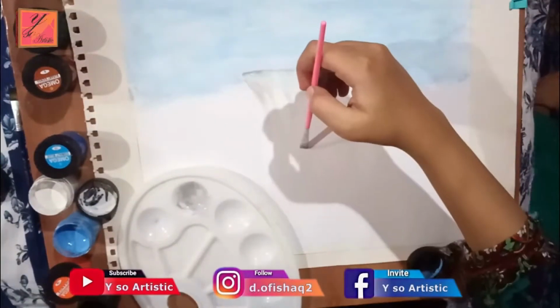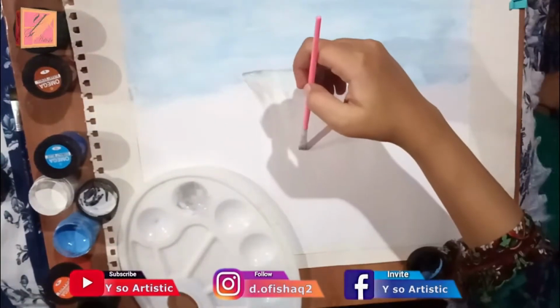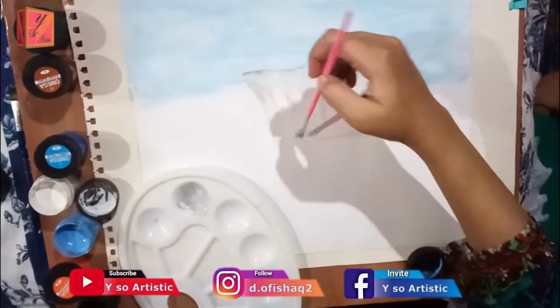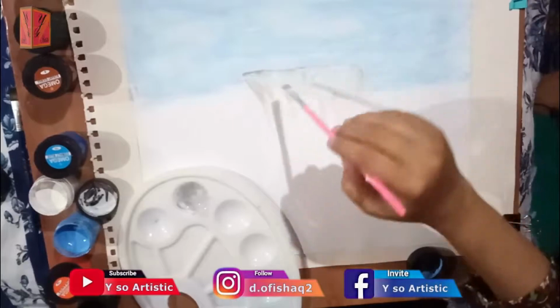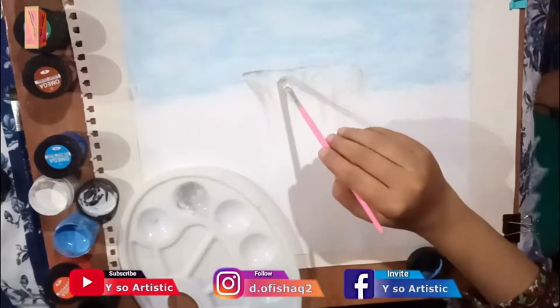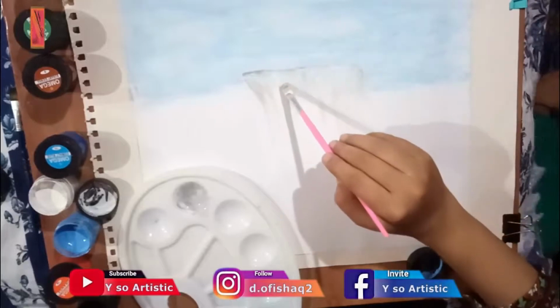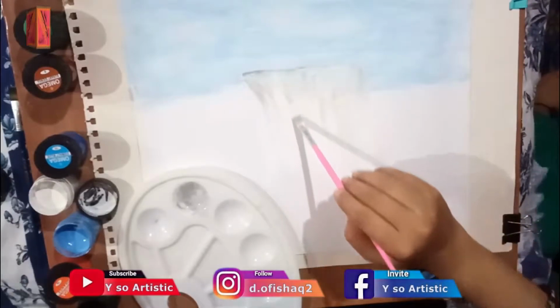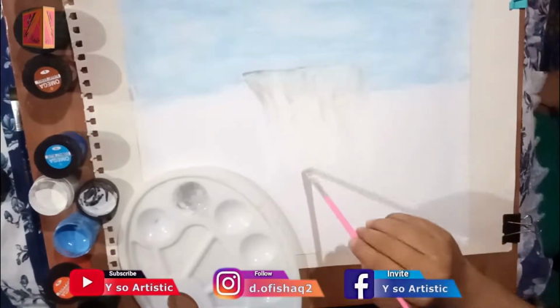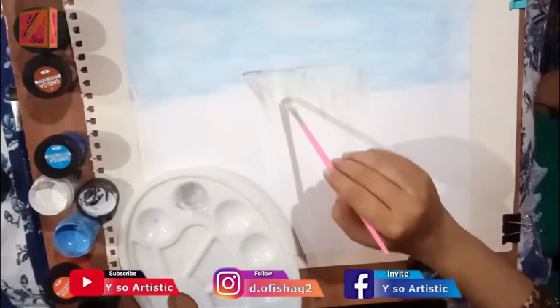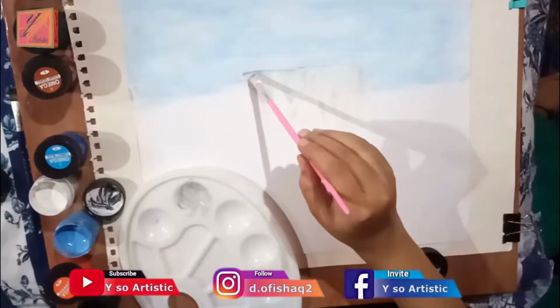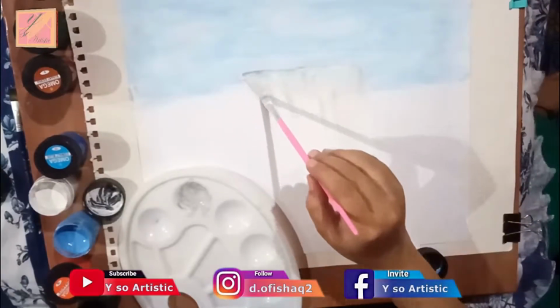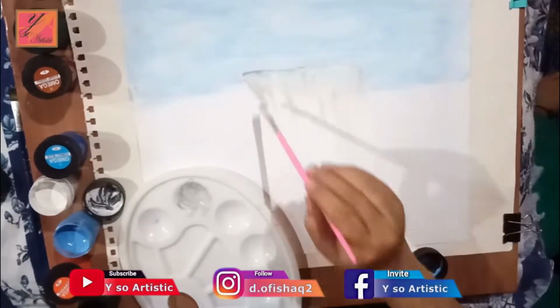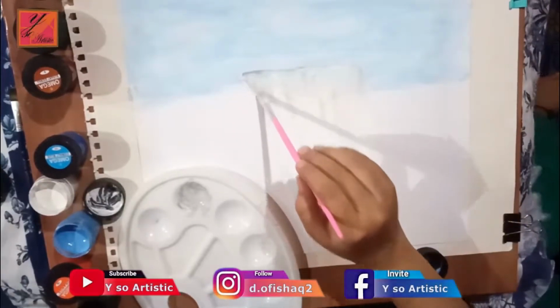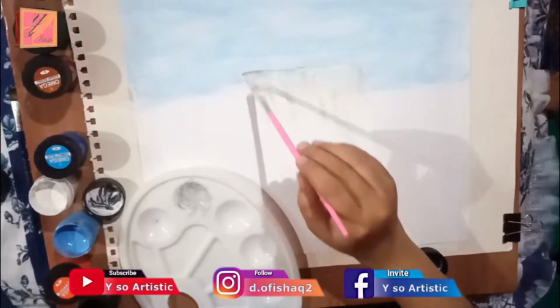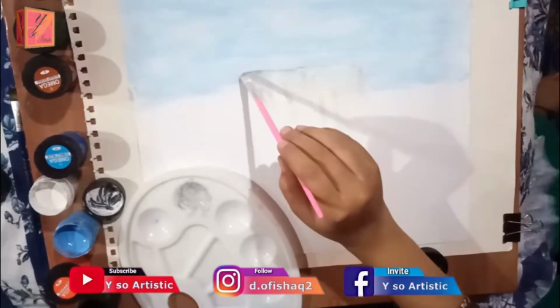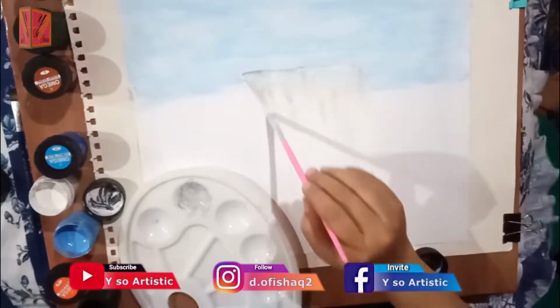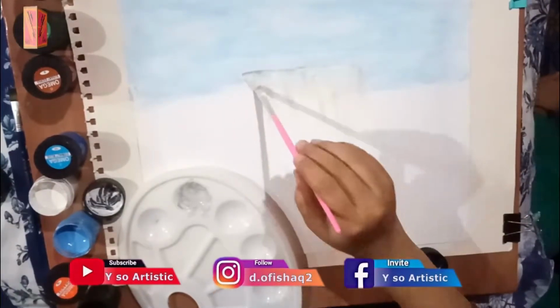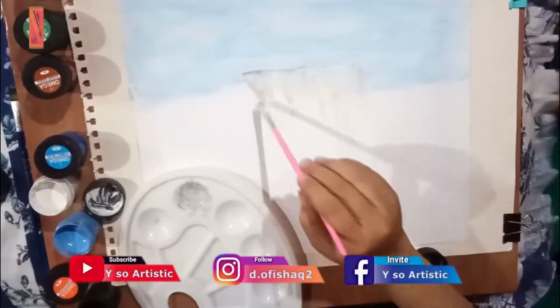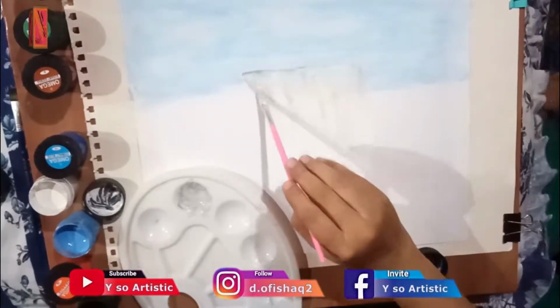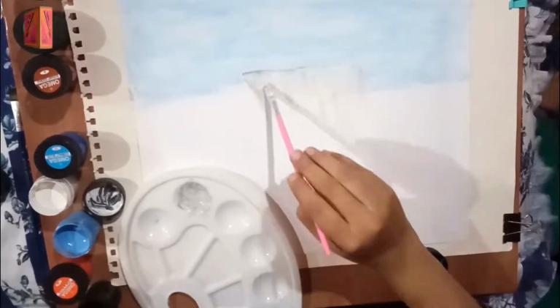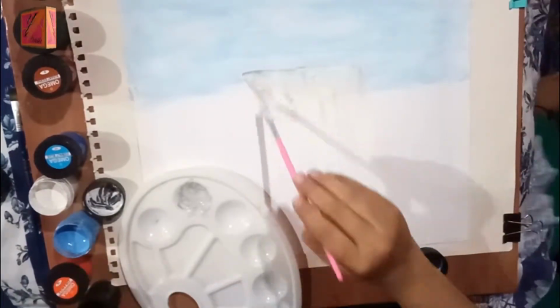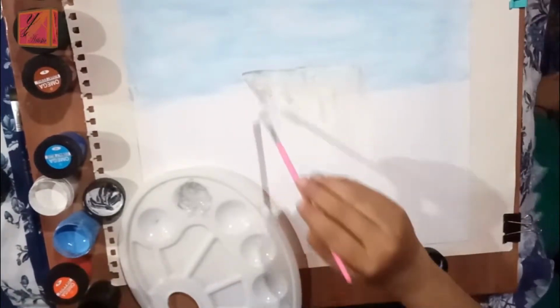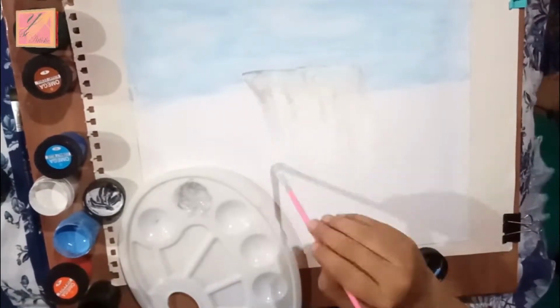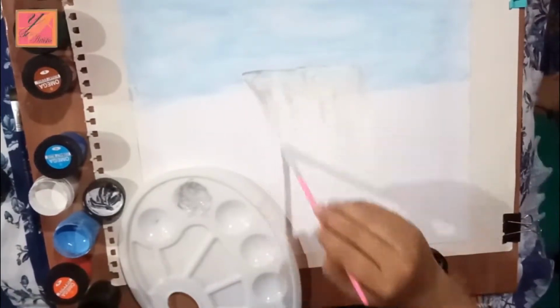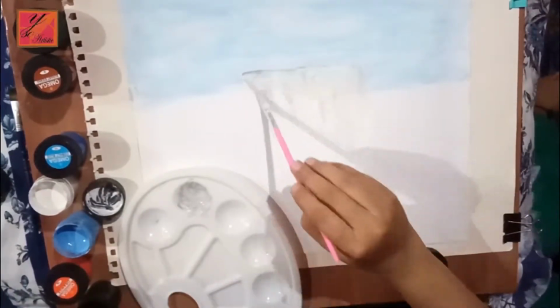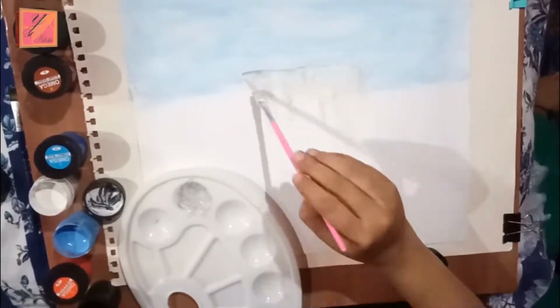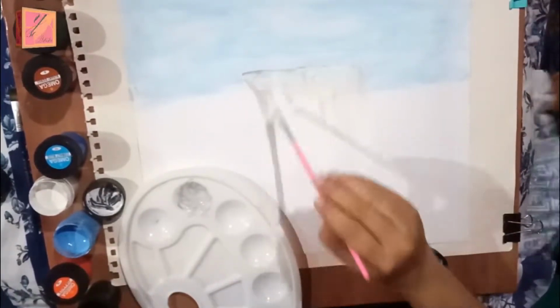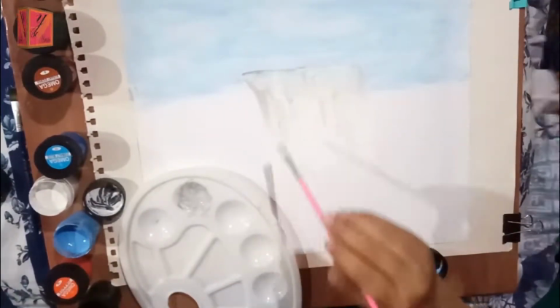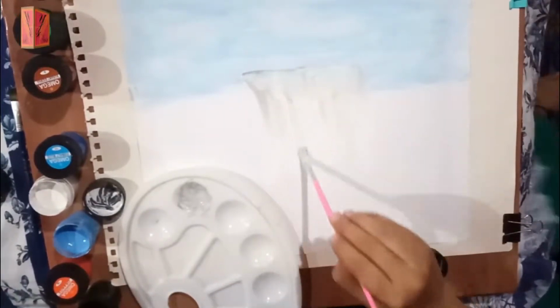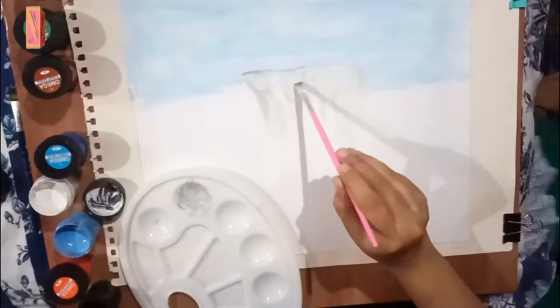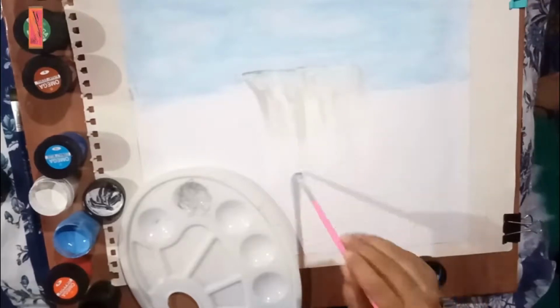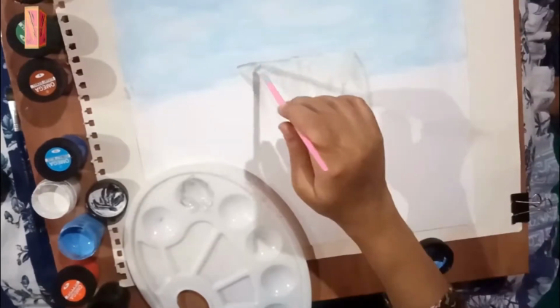When we paint the waterfall, we have to keep the brush straight so that the water will be straight.